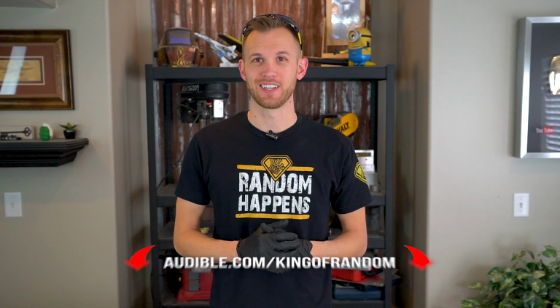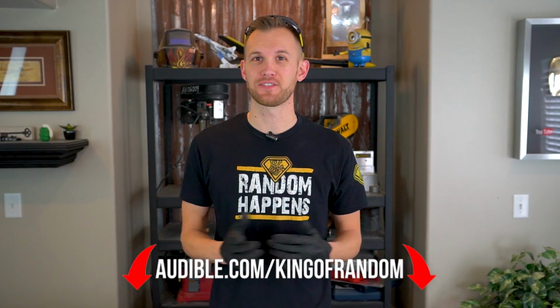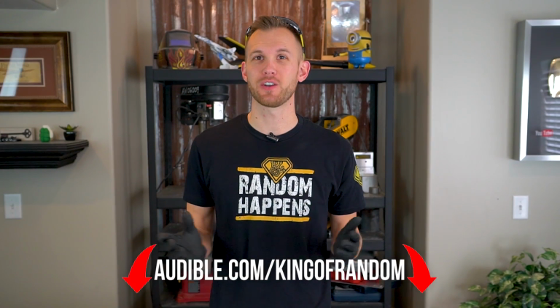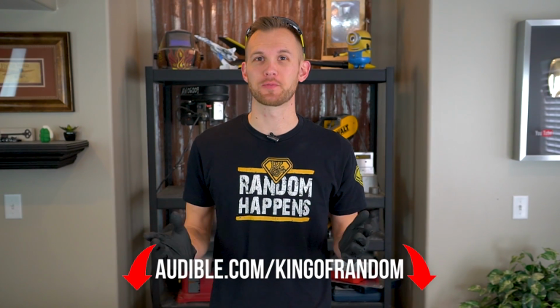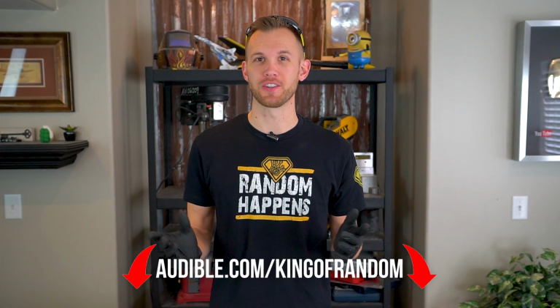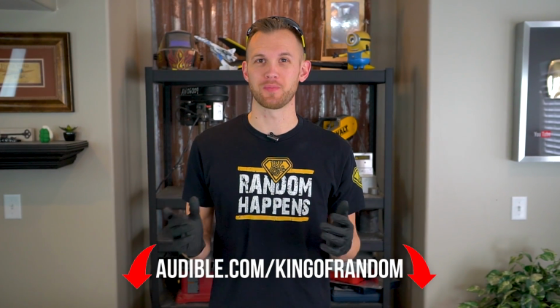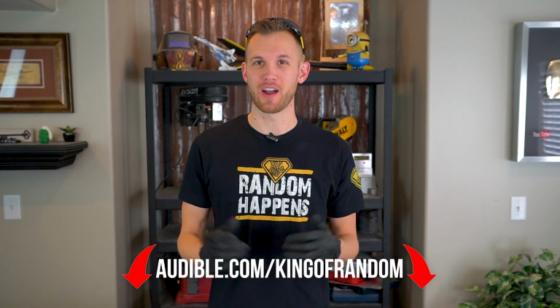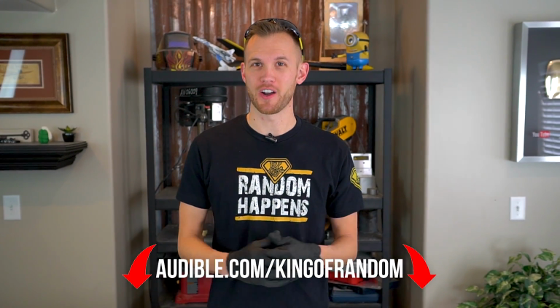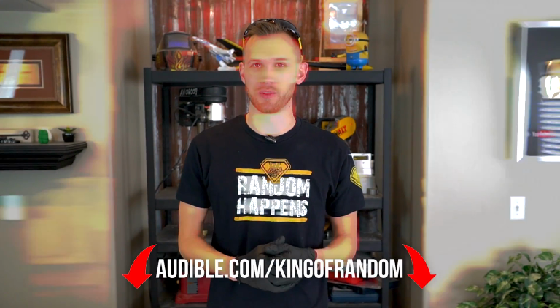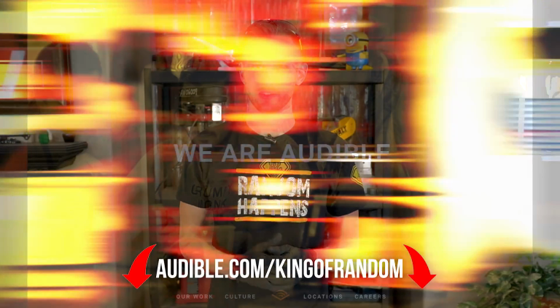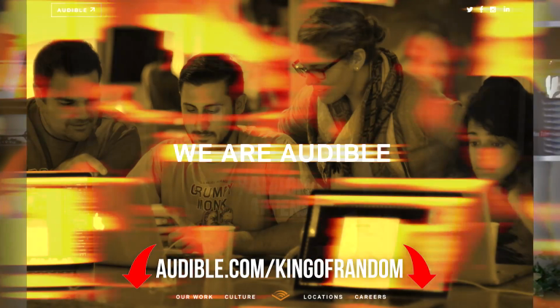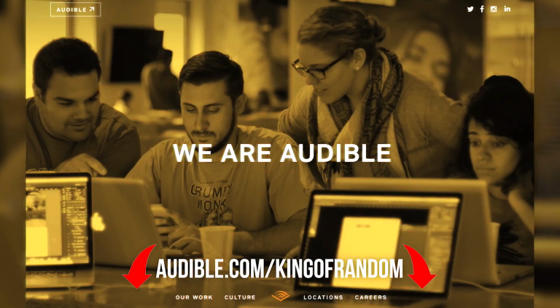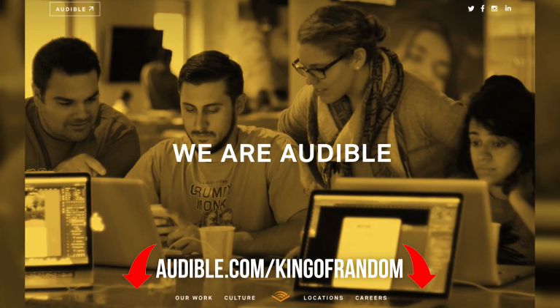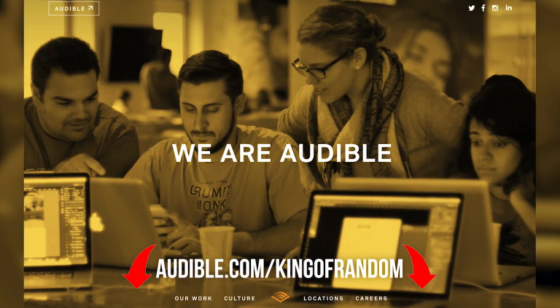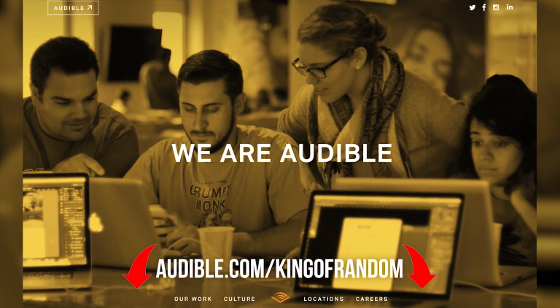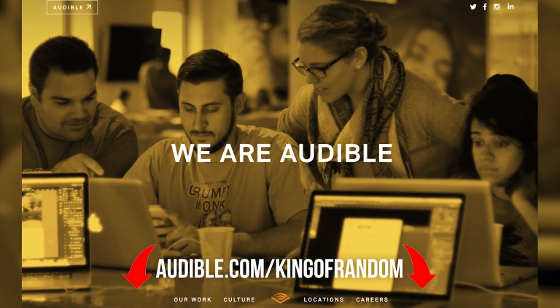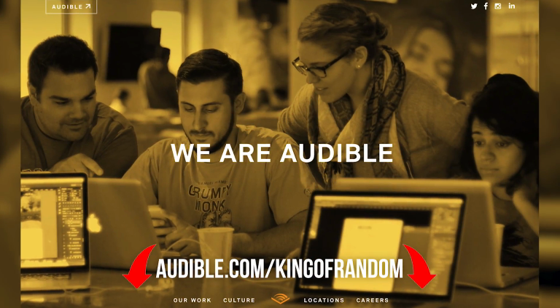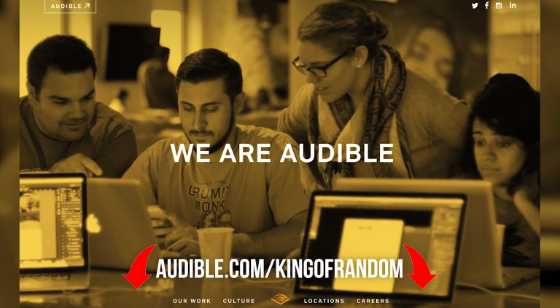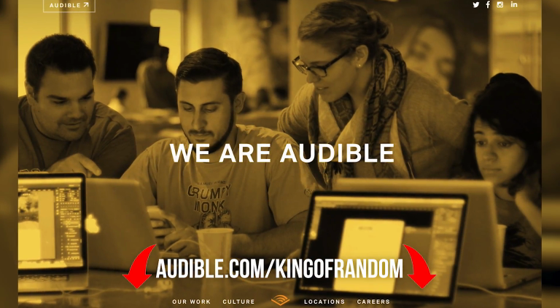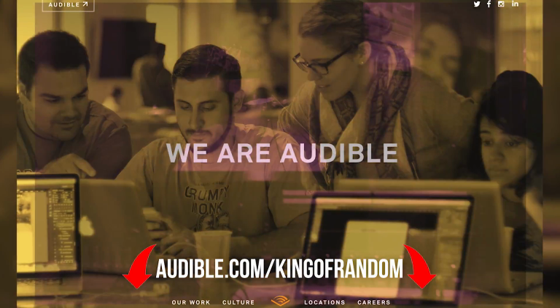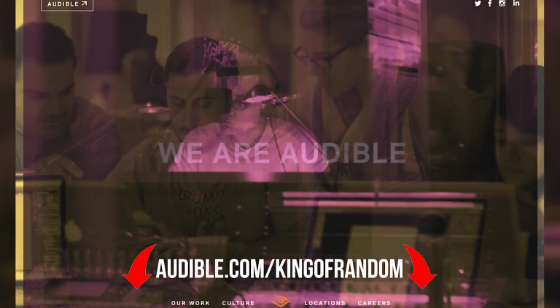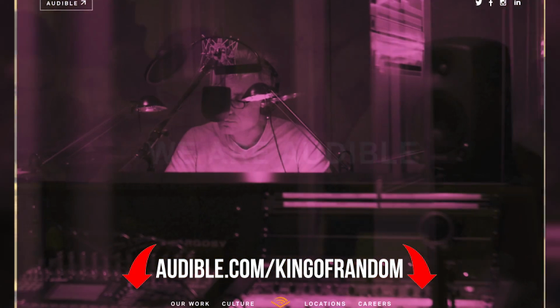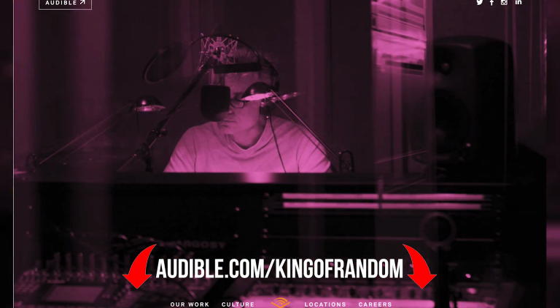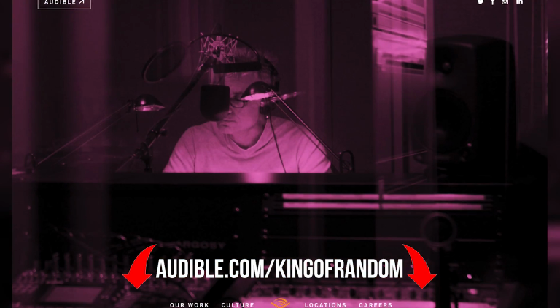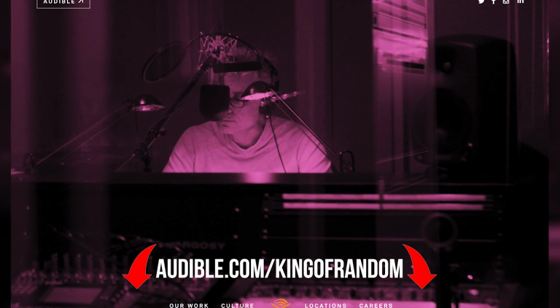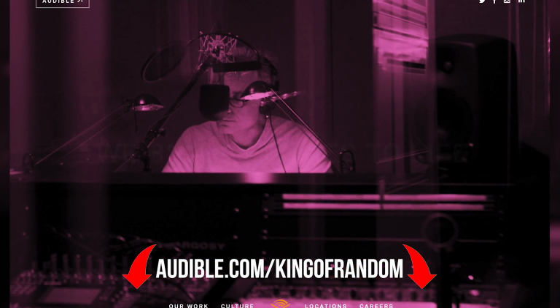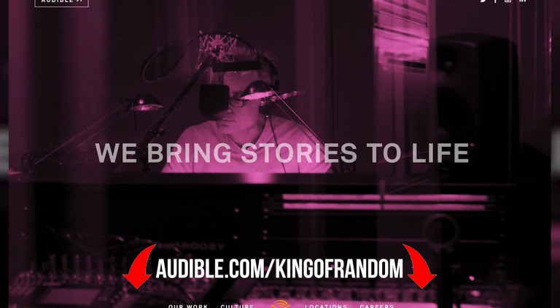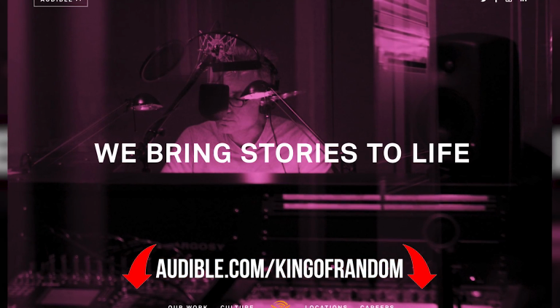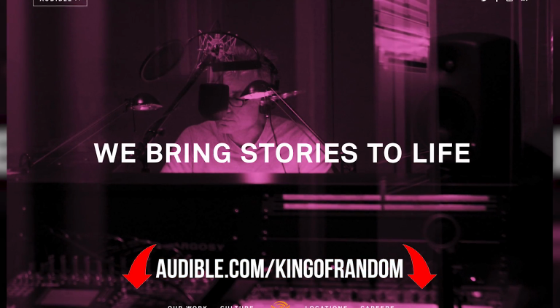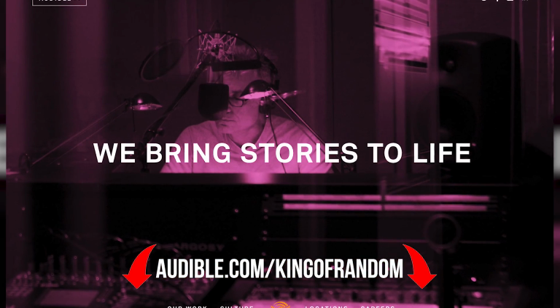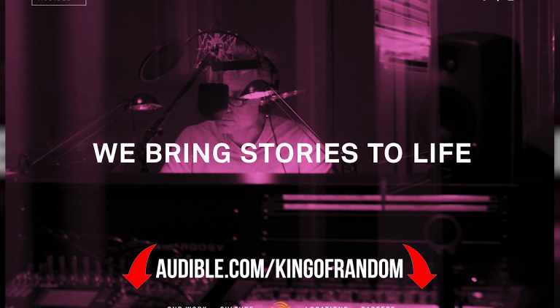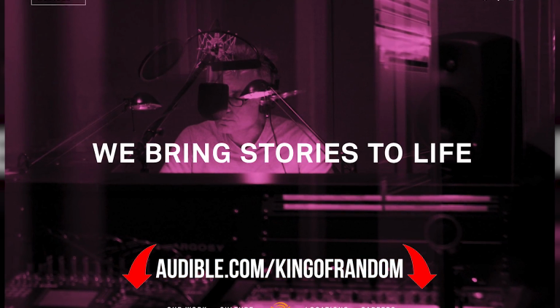Today's video is sponsored by Audible. Check the link in the description for a free audiobook when you start your 30-day trial.